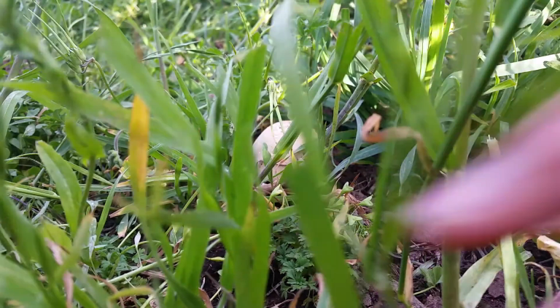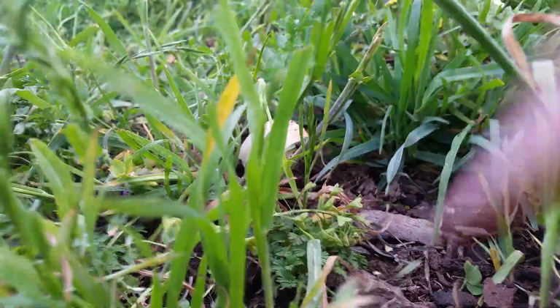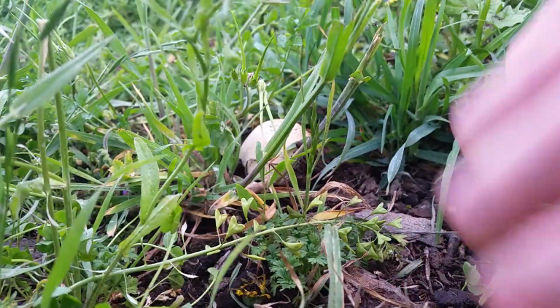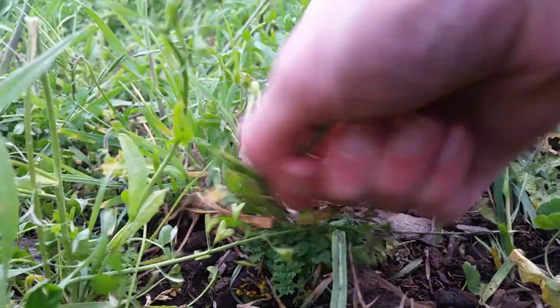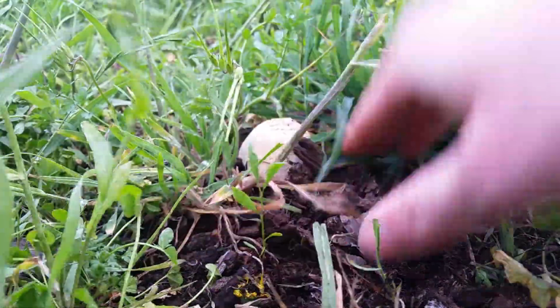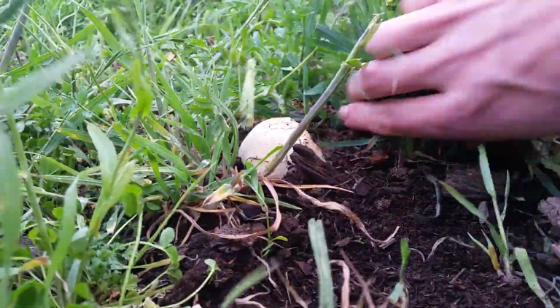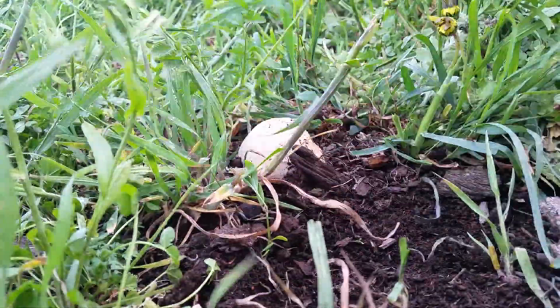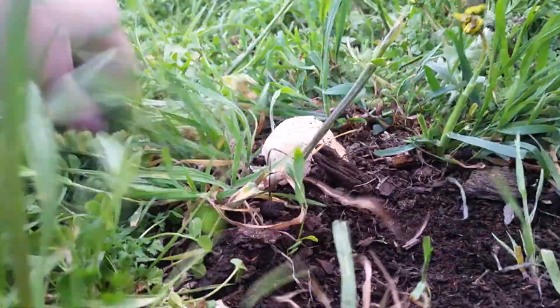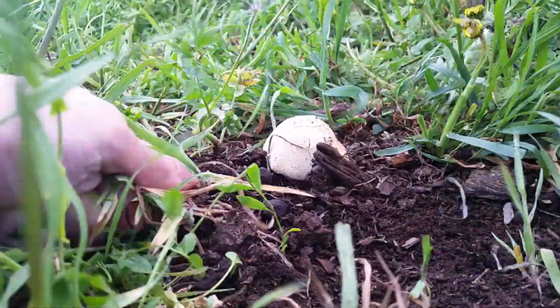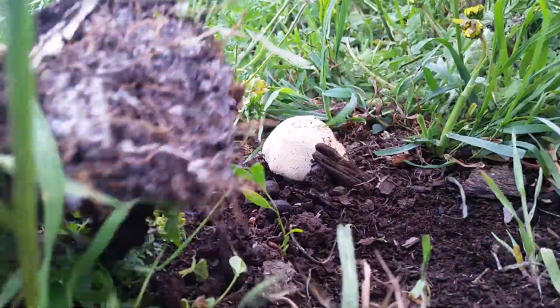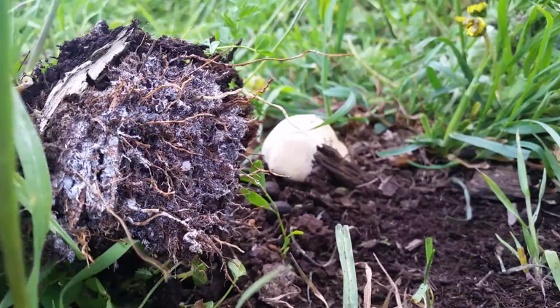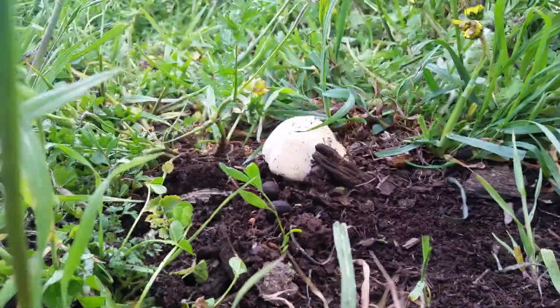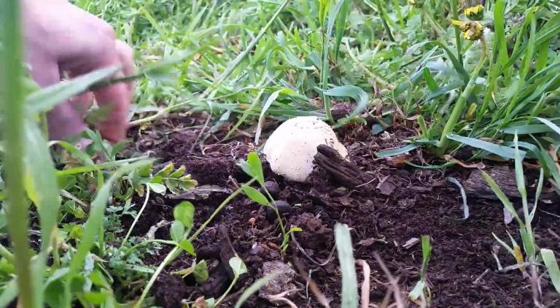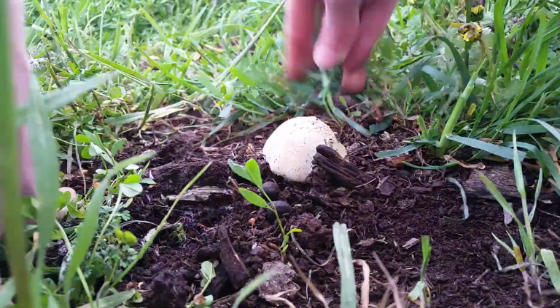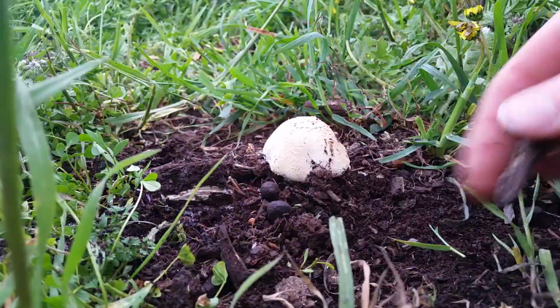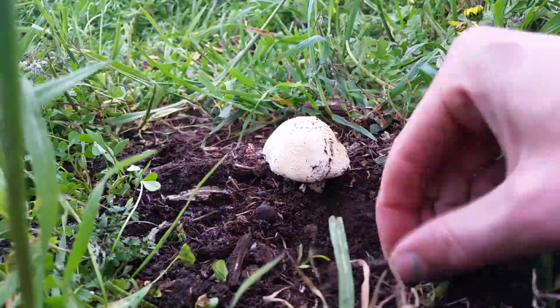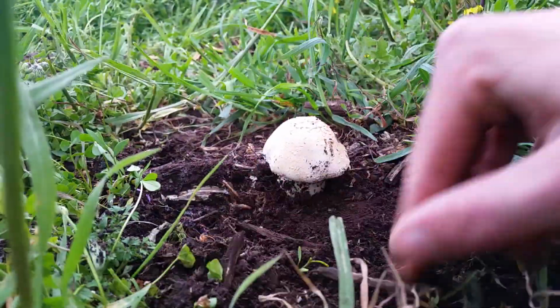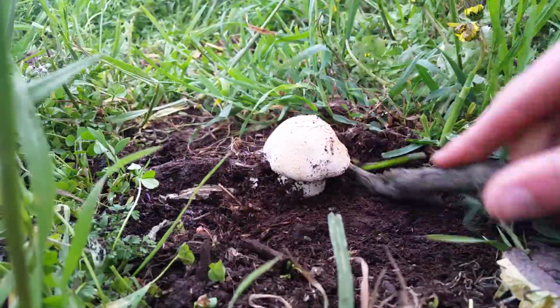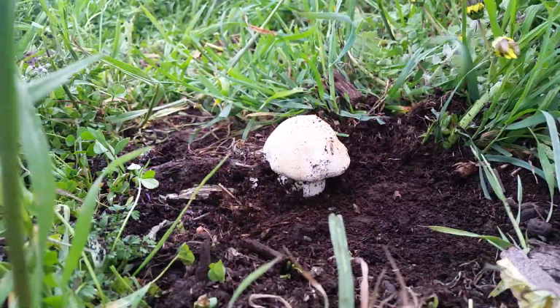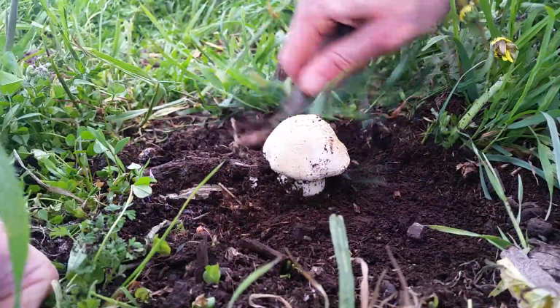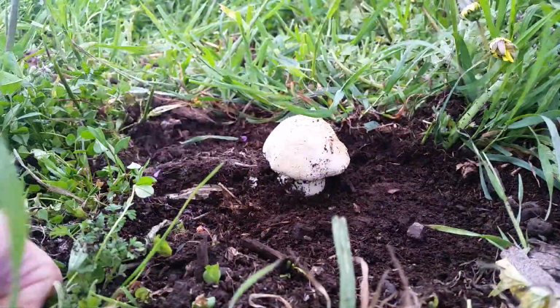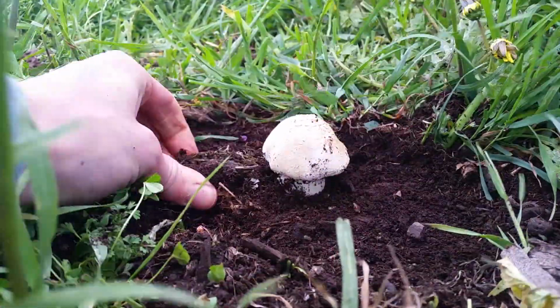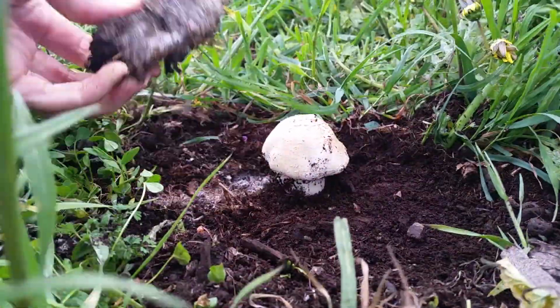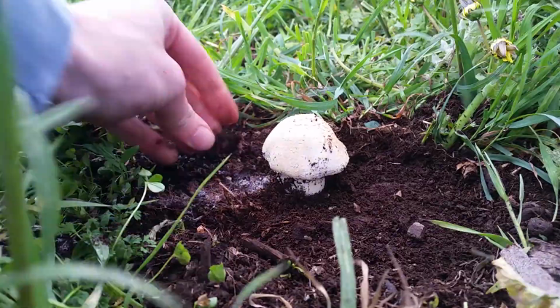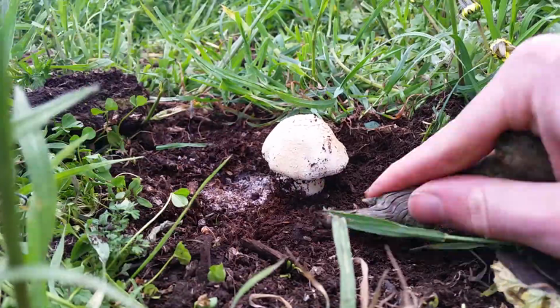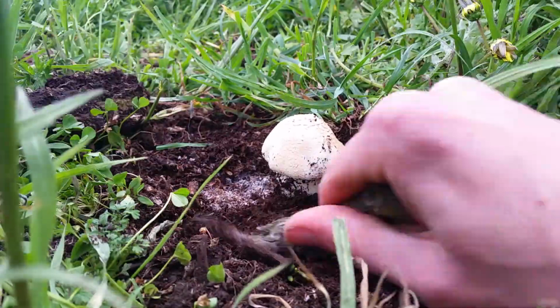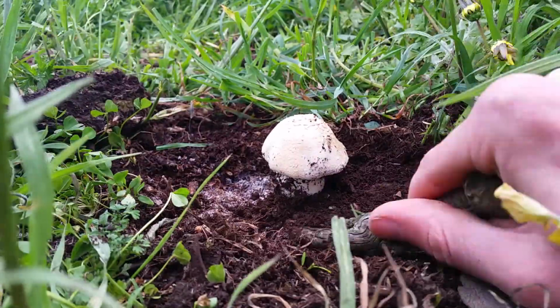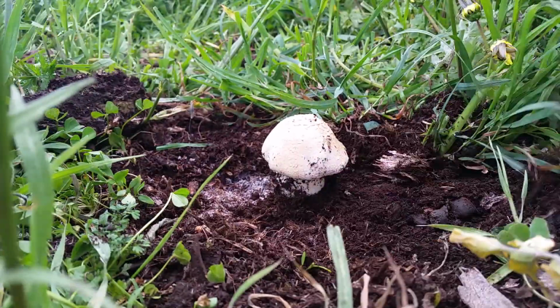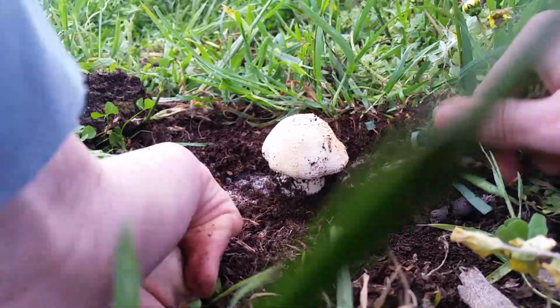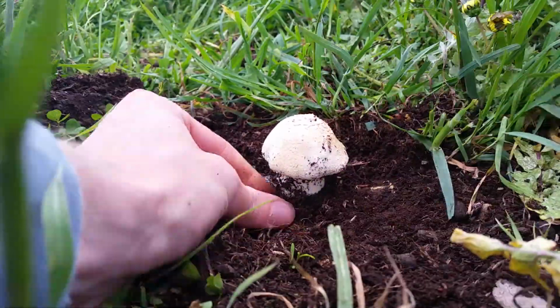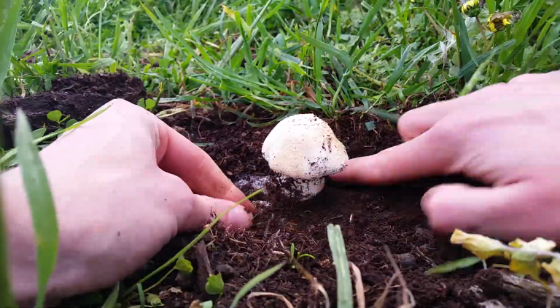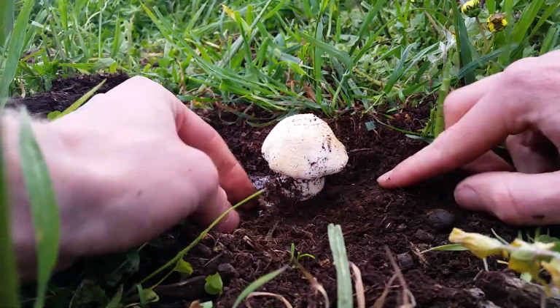So today I'm going to be trying to turn a temporary mushroom into something that lasts a little bit longer, out of molten pewter.